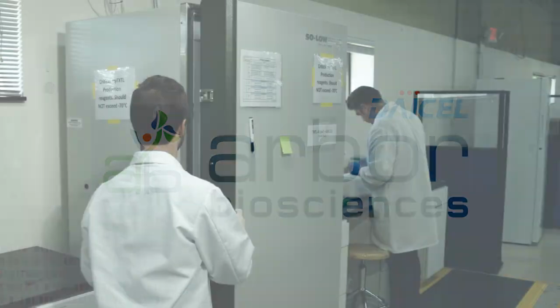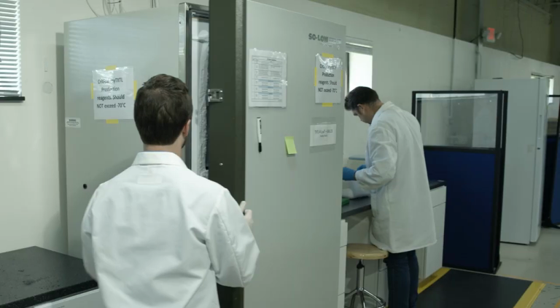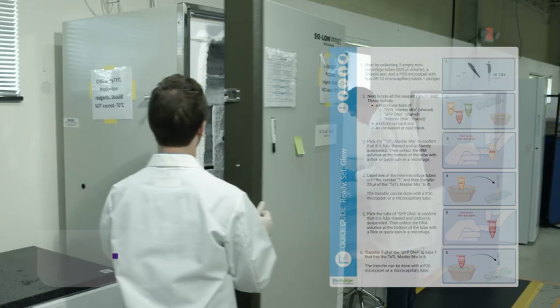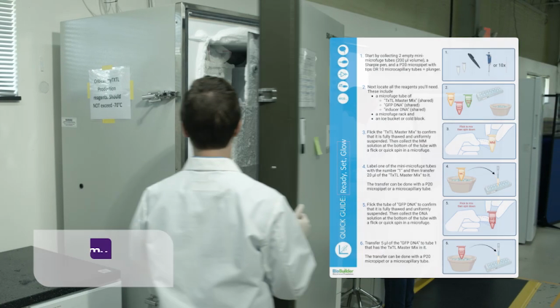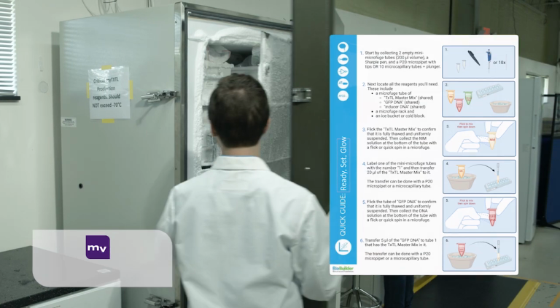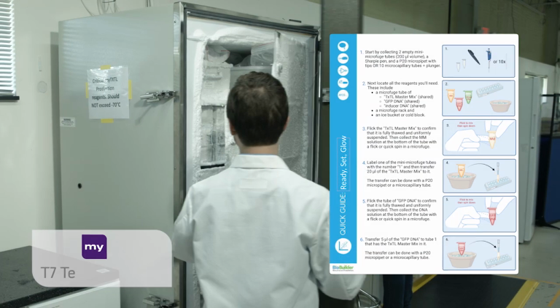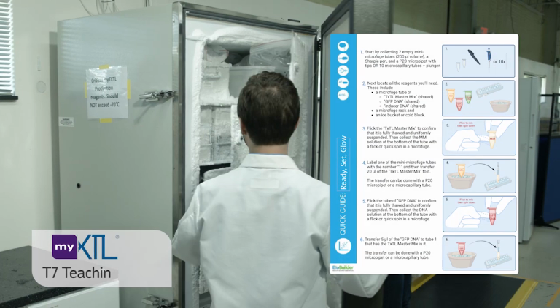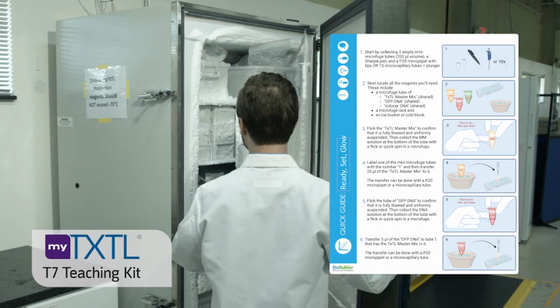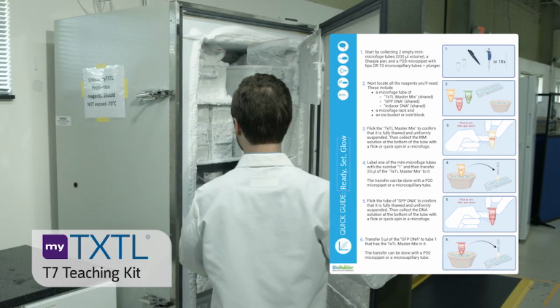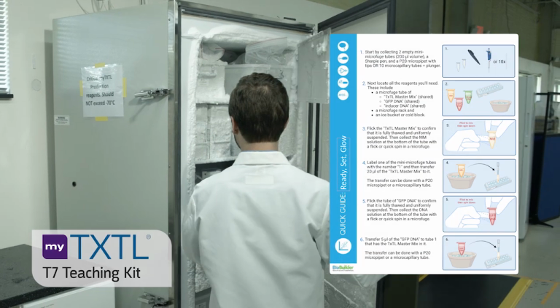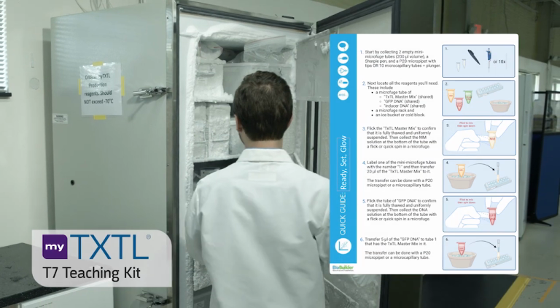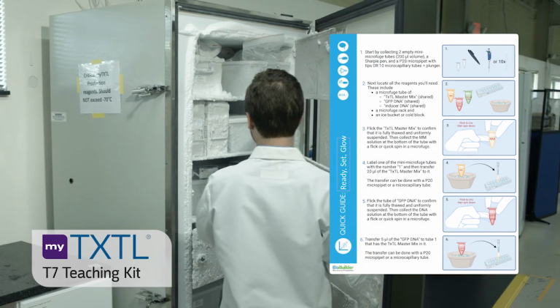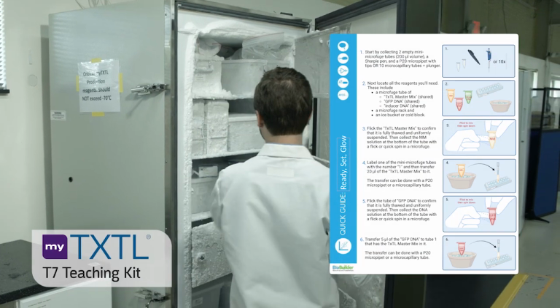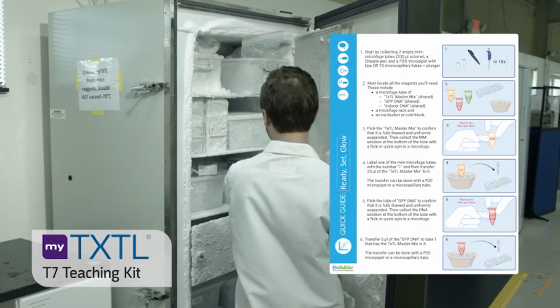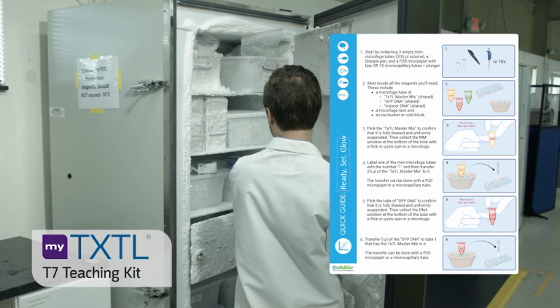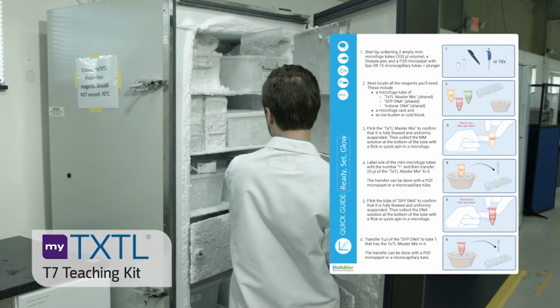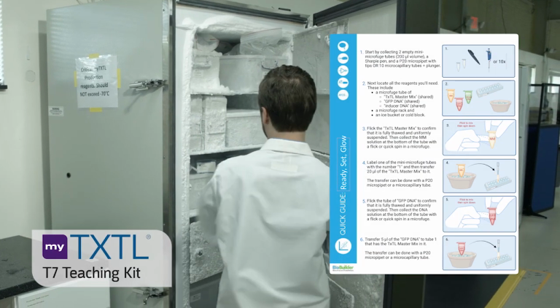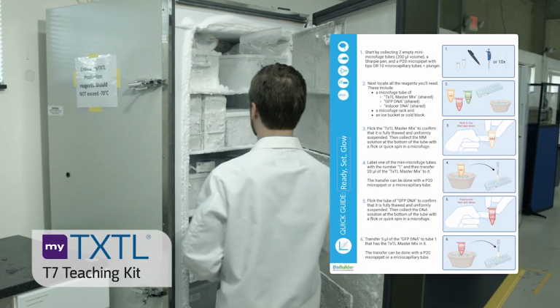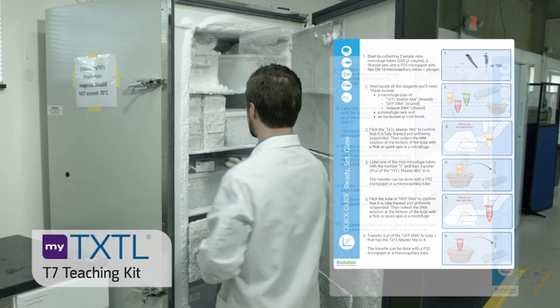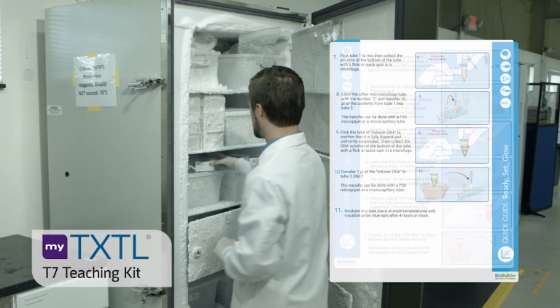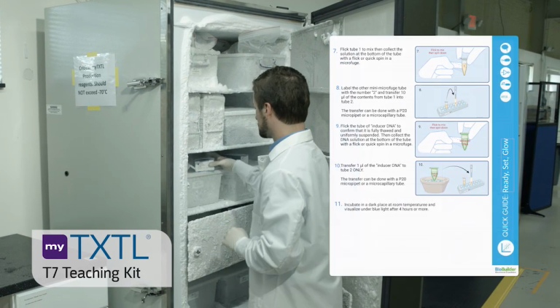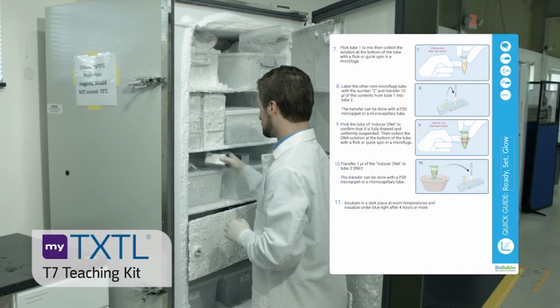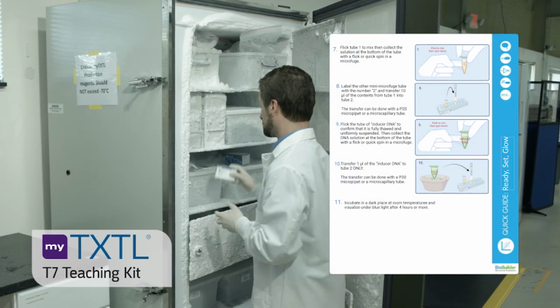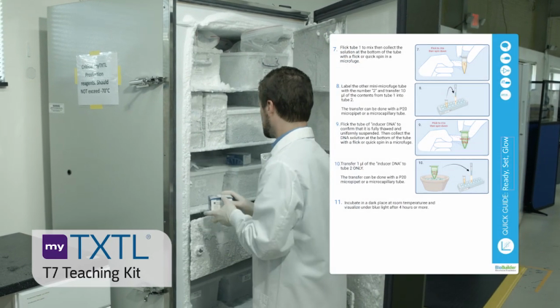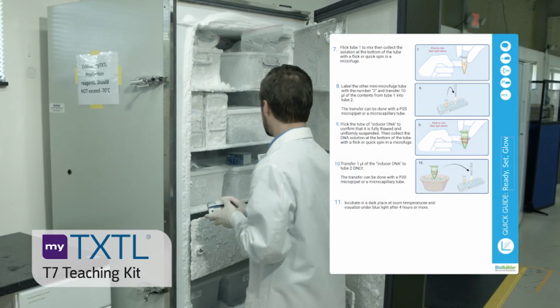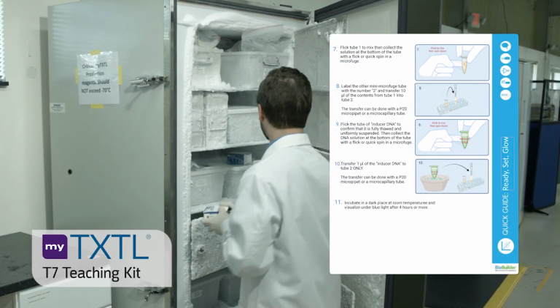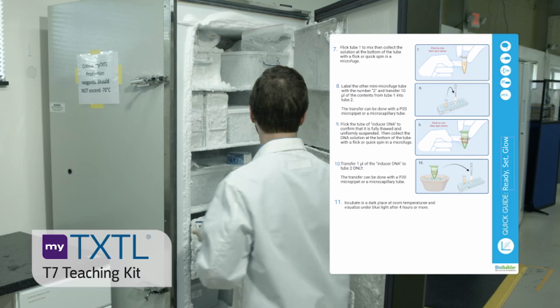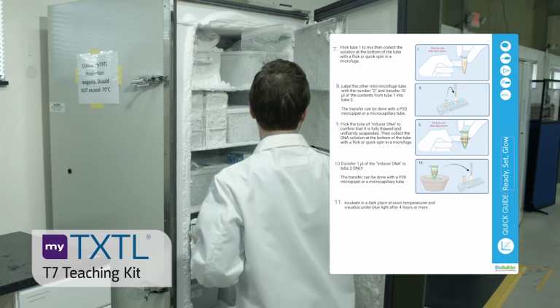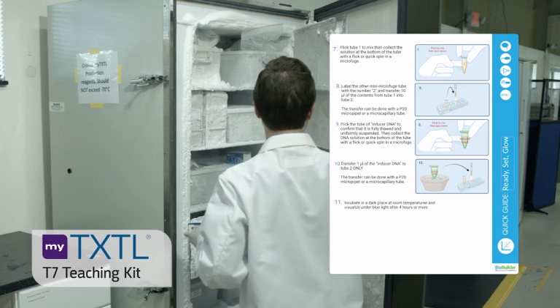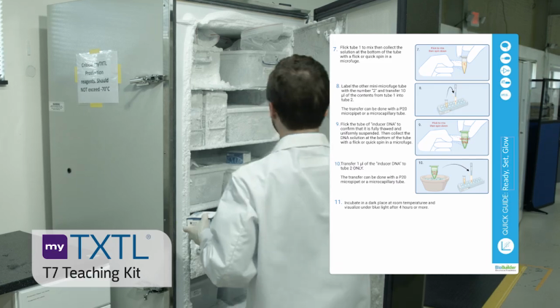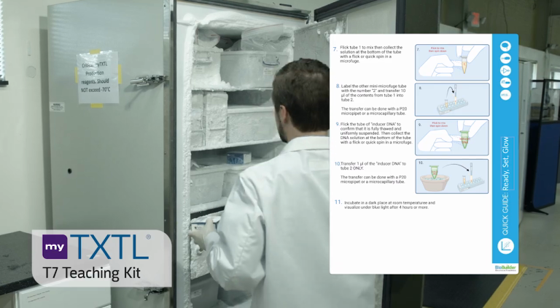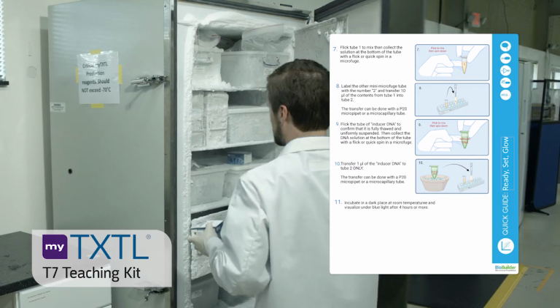Here we will demonstrate the T7 Expression Kit for teaching according to the Ready, Set, Glow protocol.